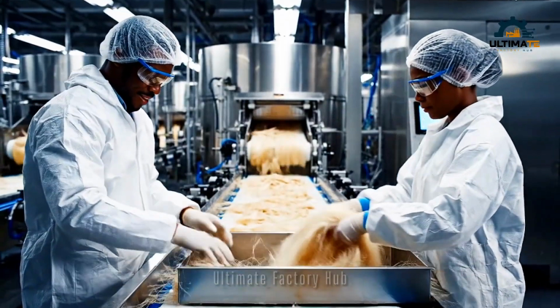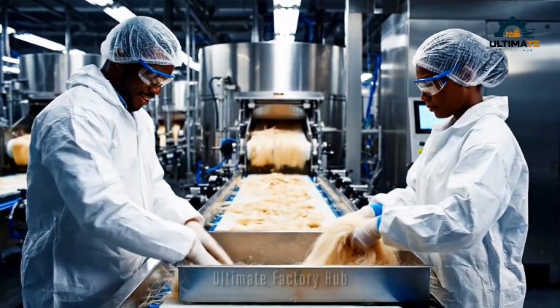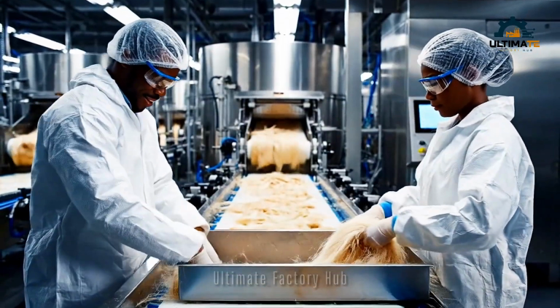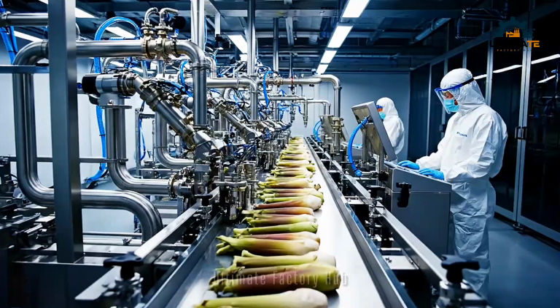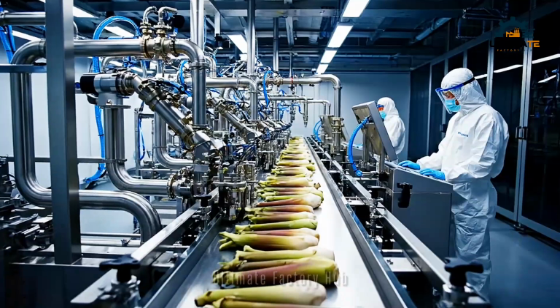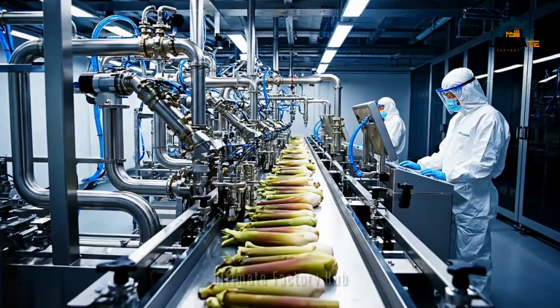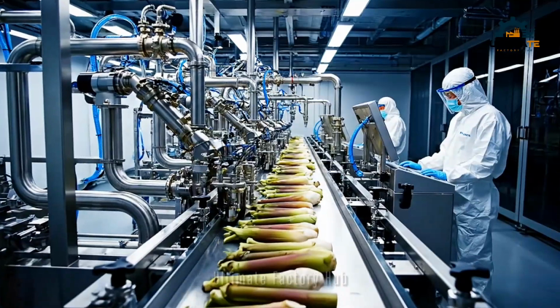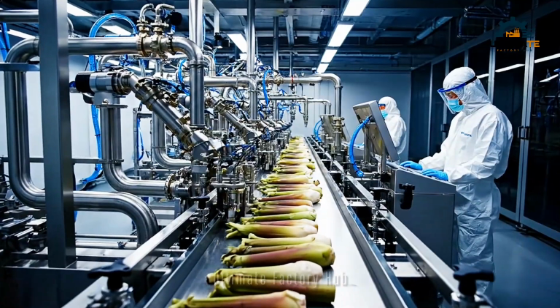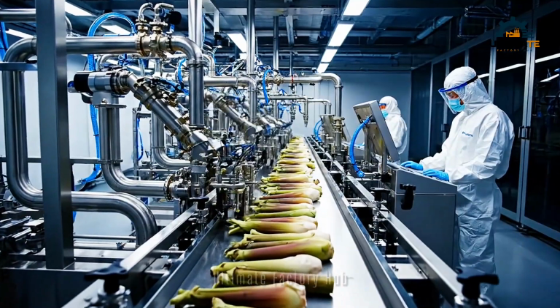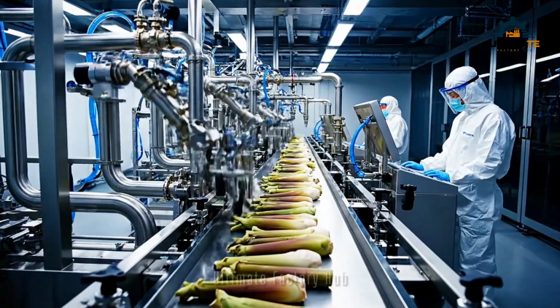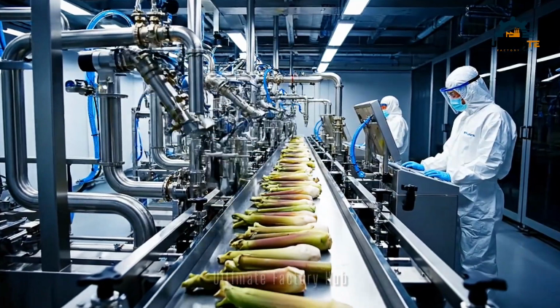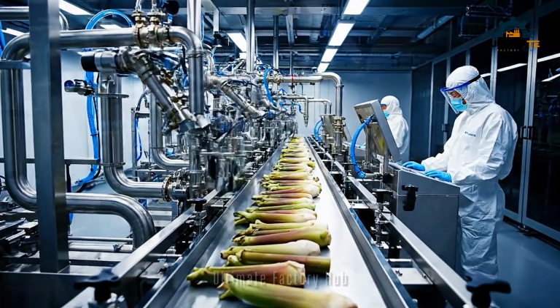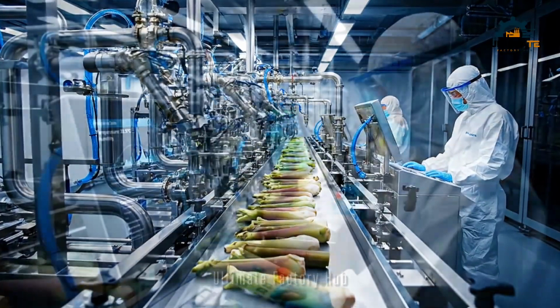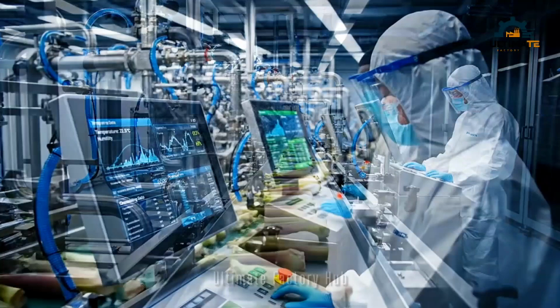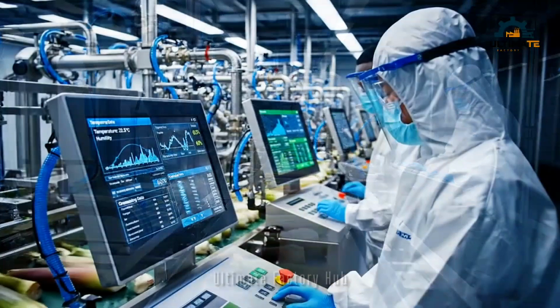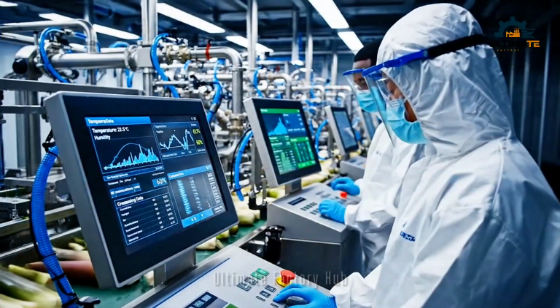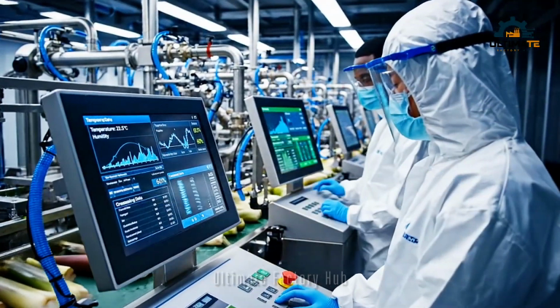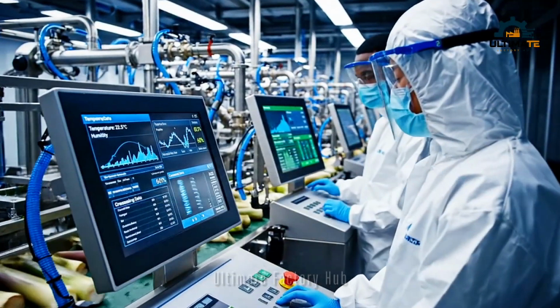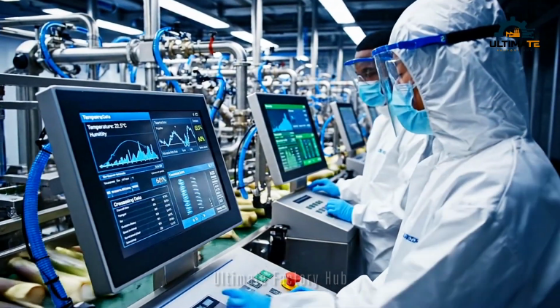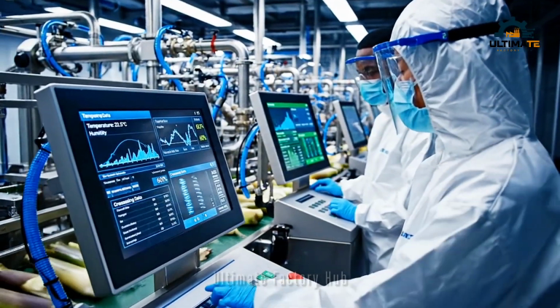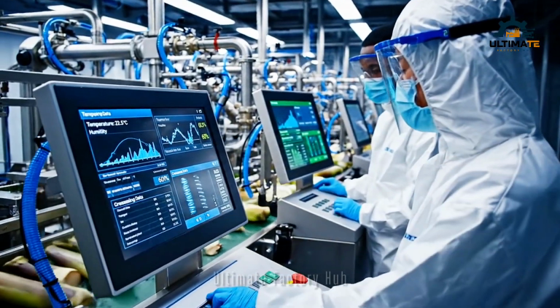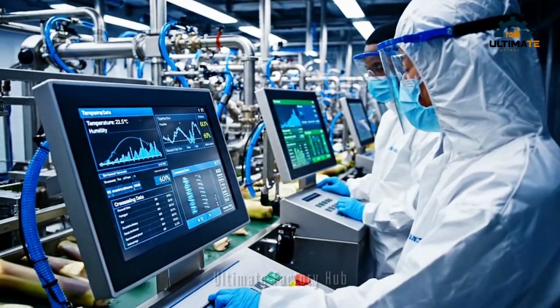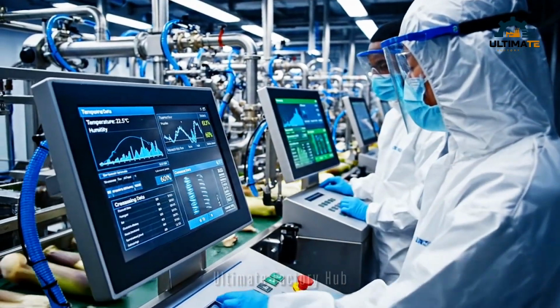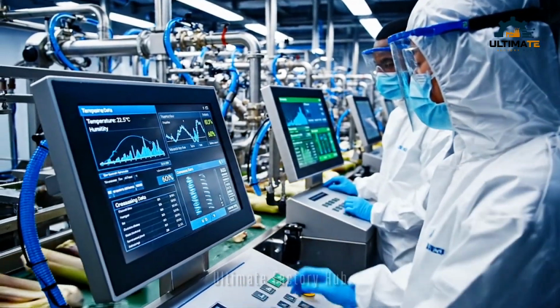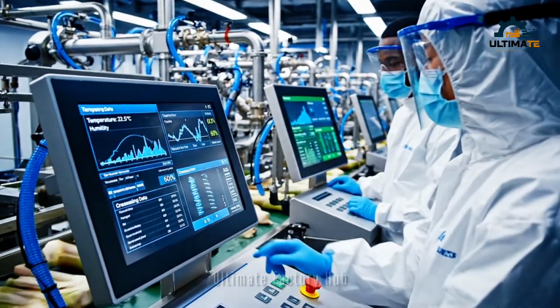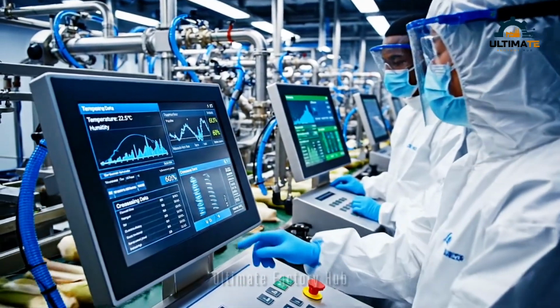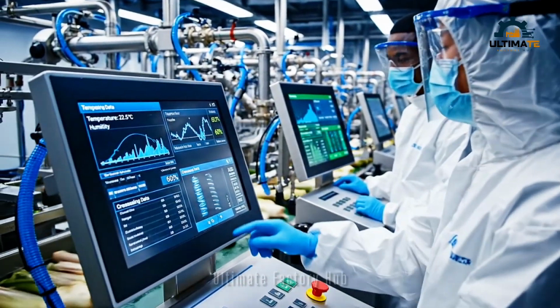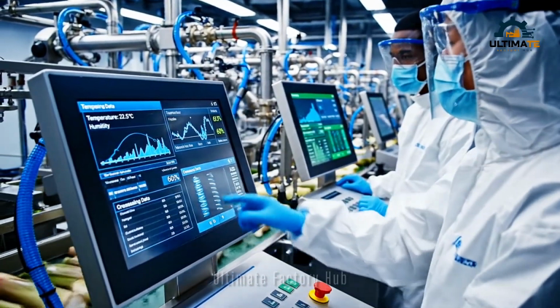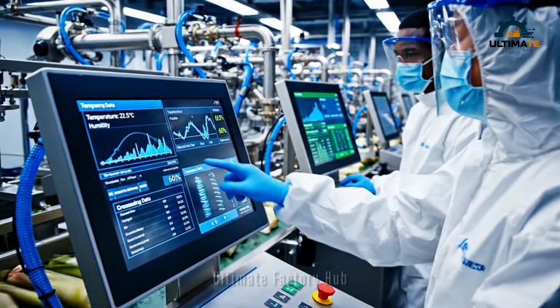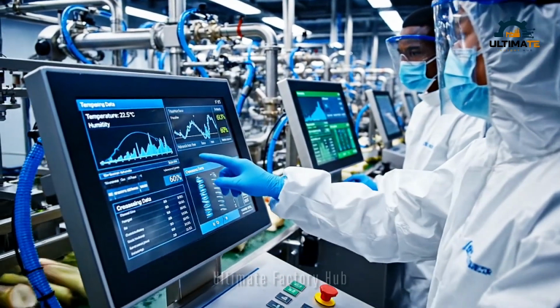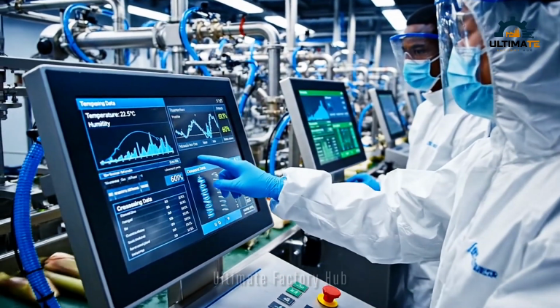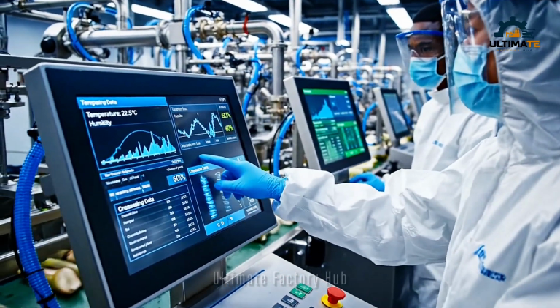Check the humidity on line three — stable at 60 percent. Adjusting the temperature now.